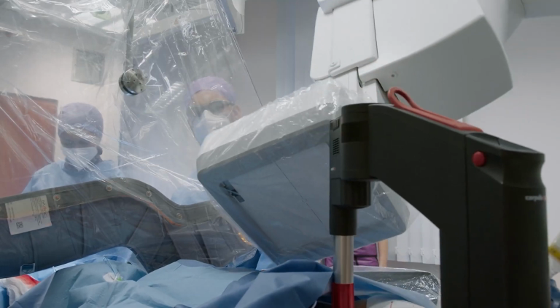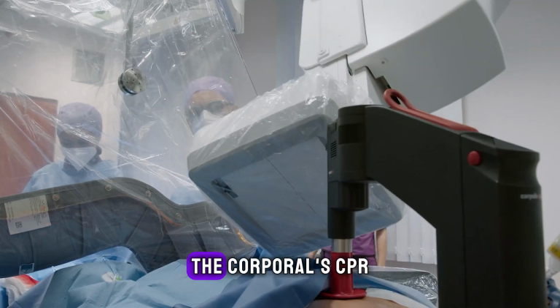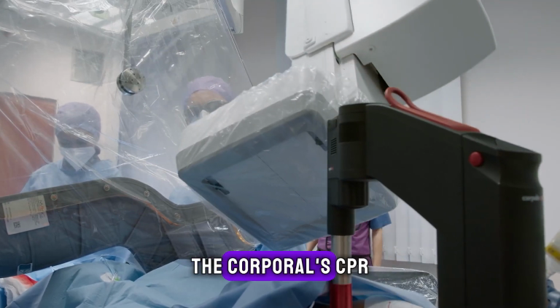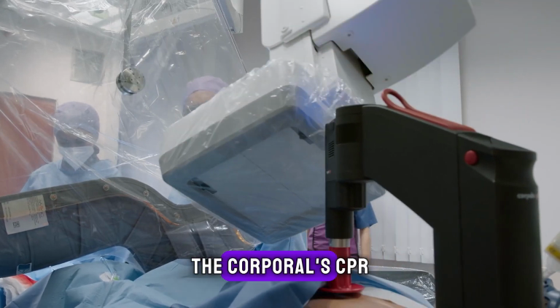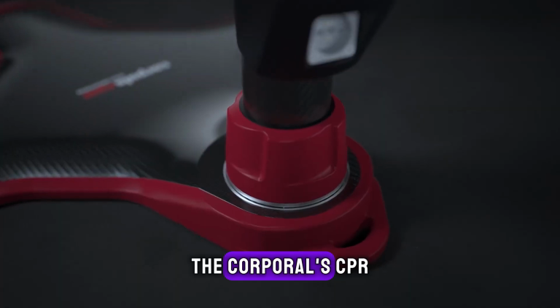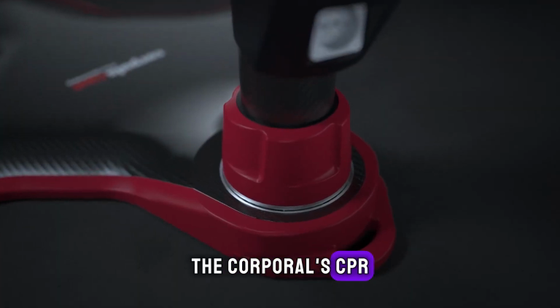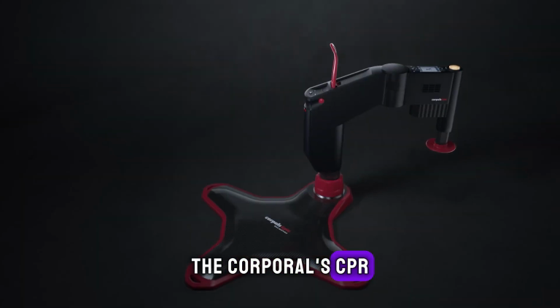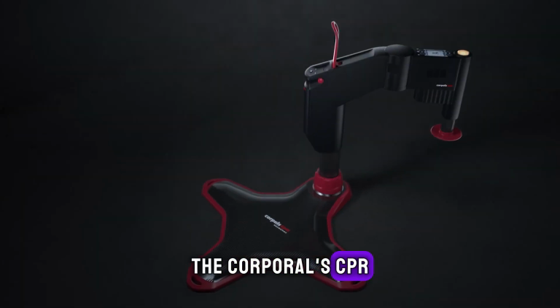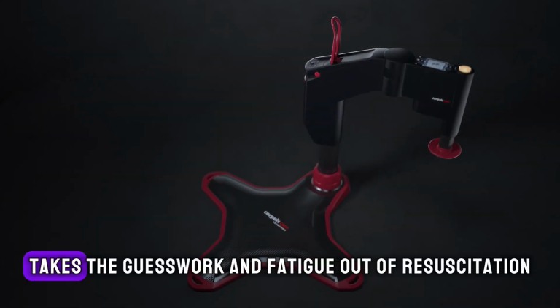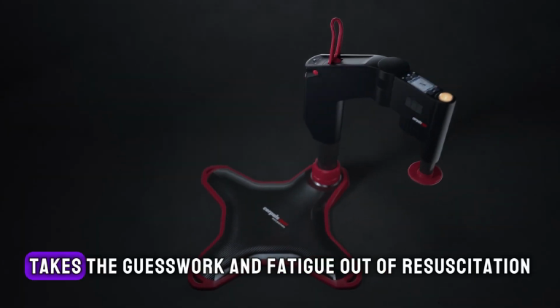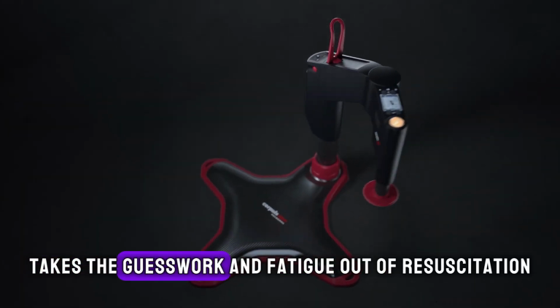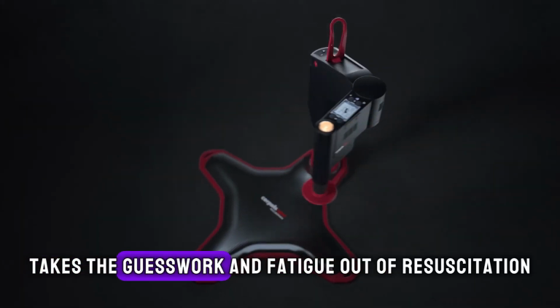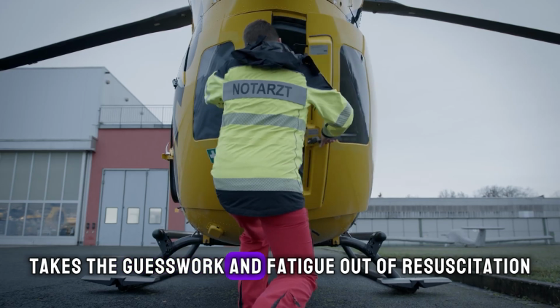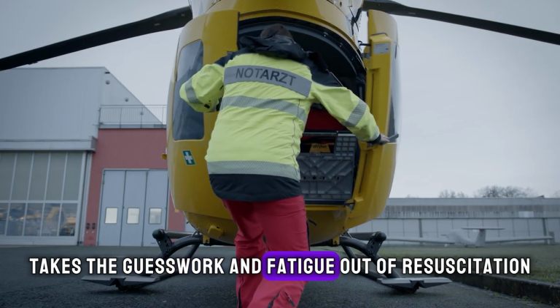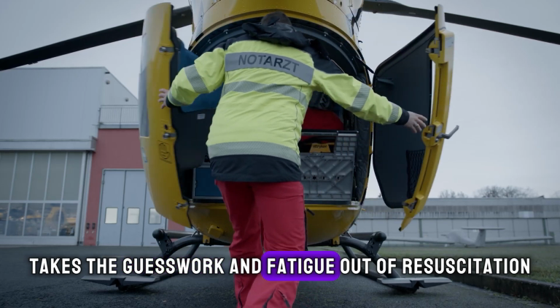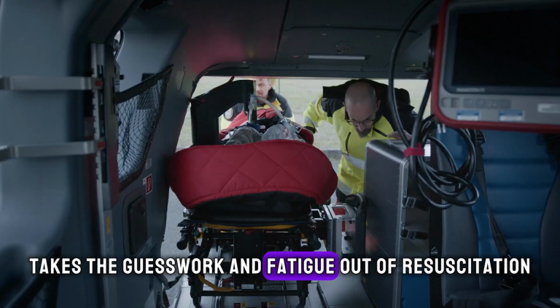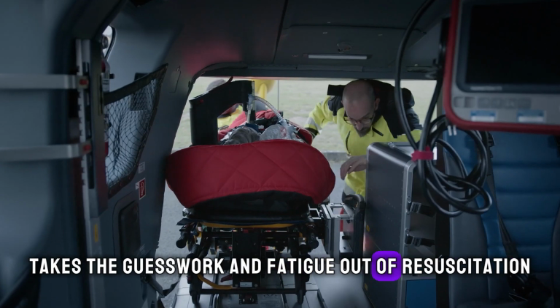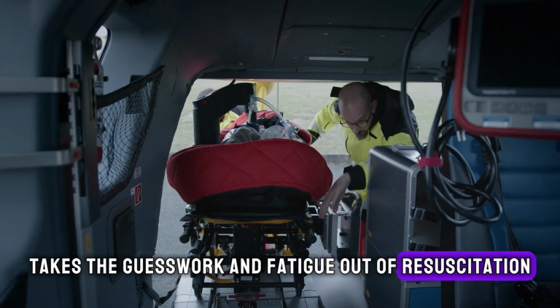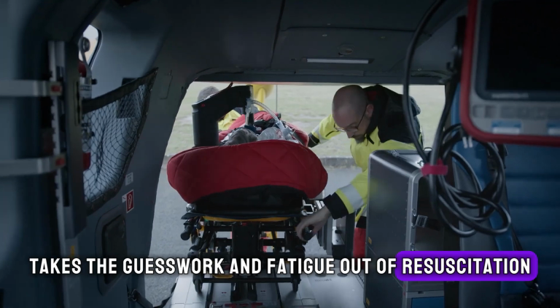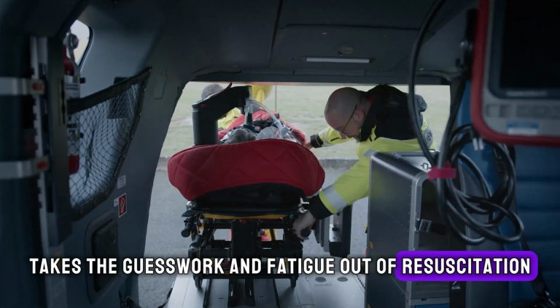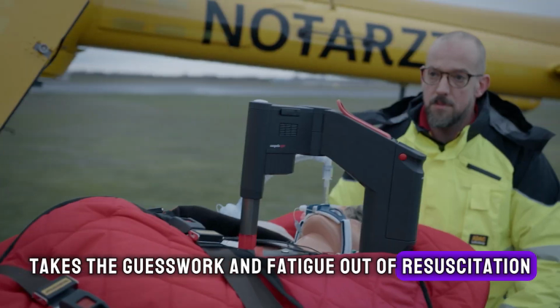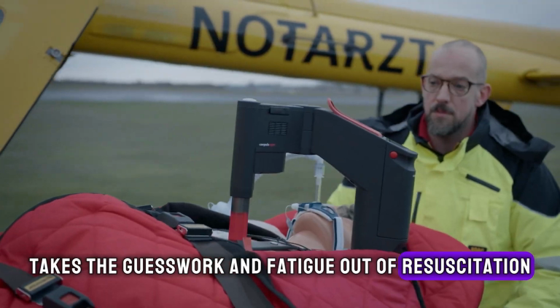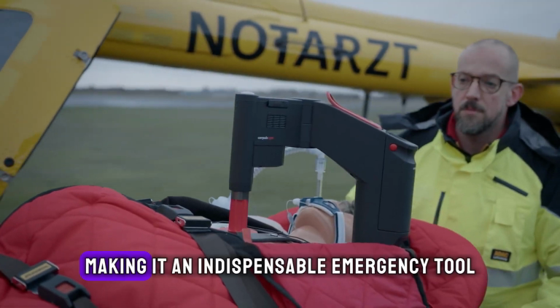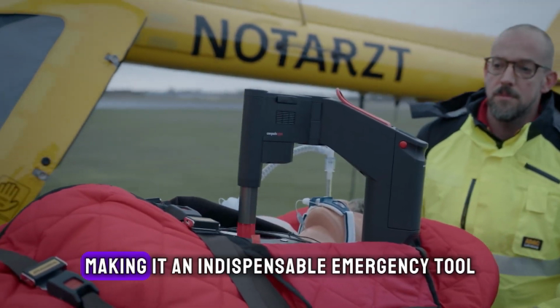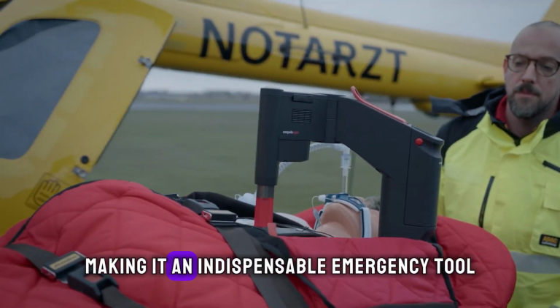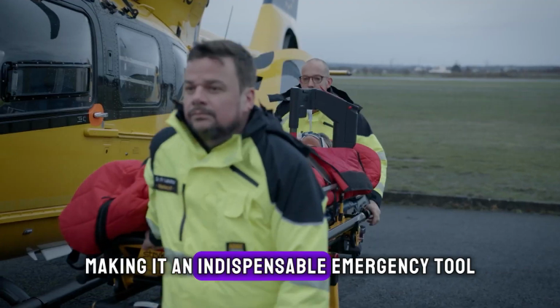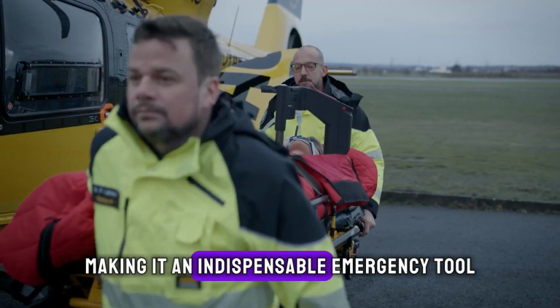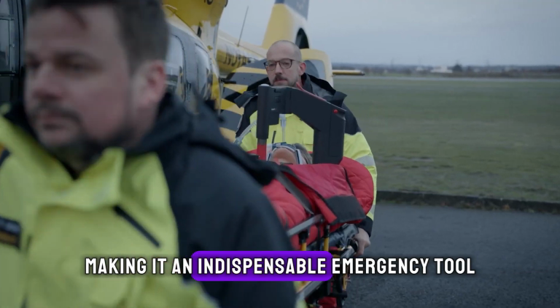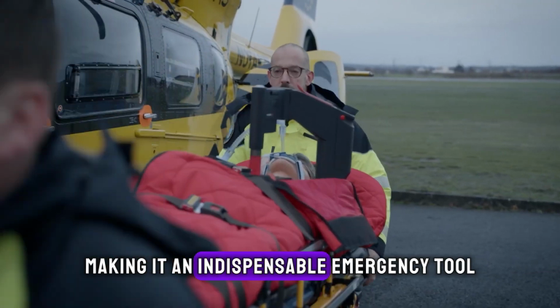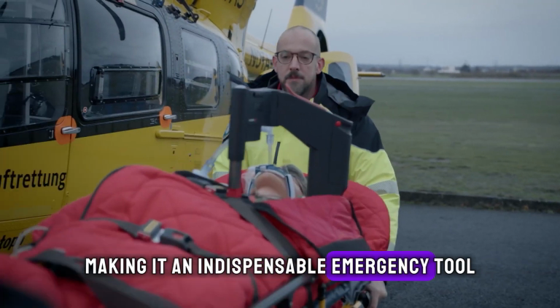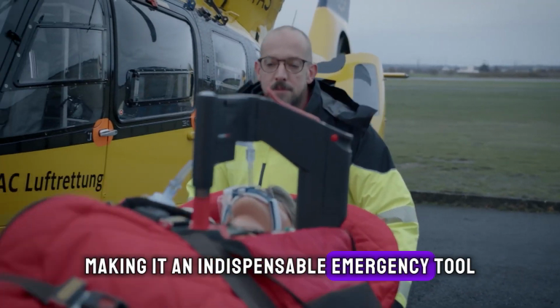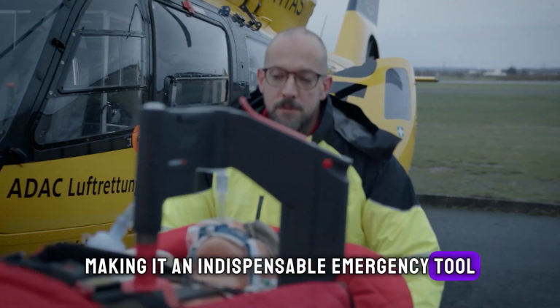The Corpal CPR takes the guesswork and fatigue out of resuscitation, making it an indispensable emergency tool.